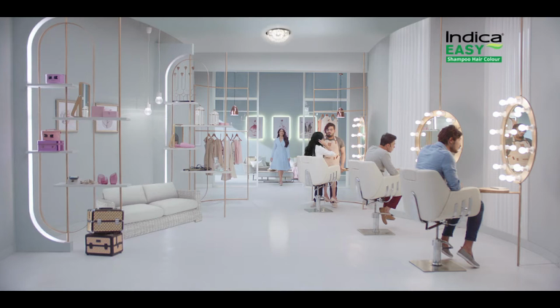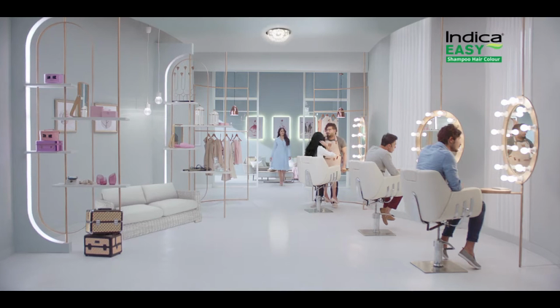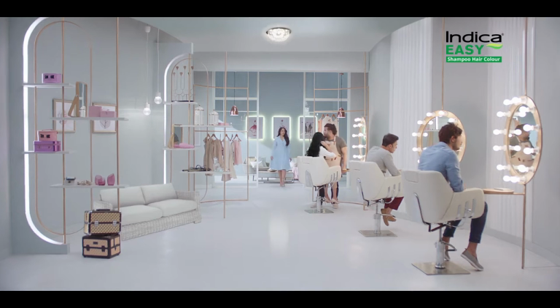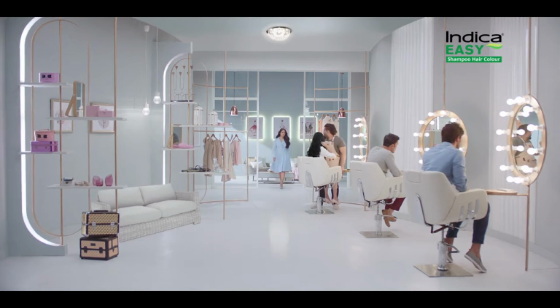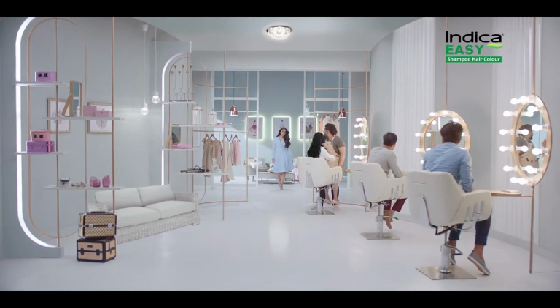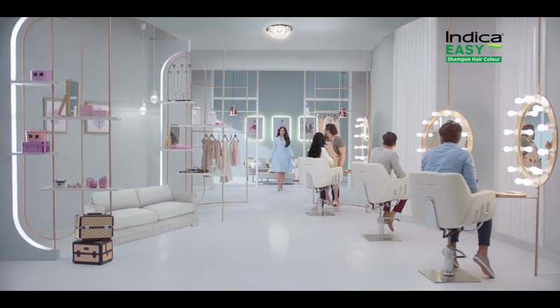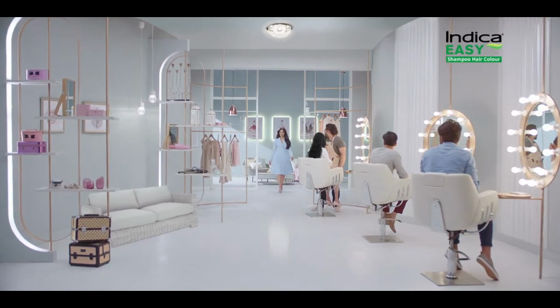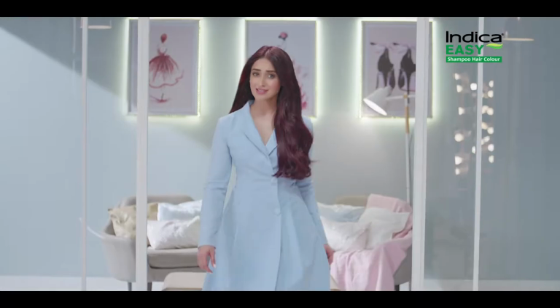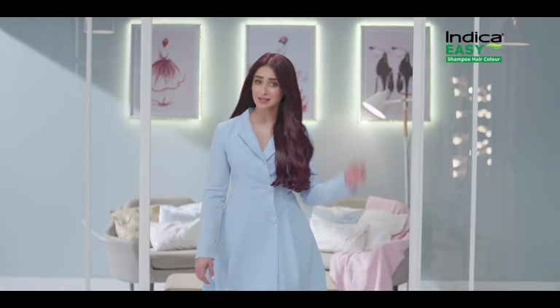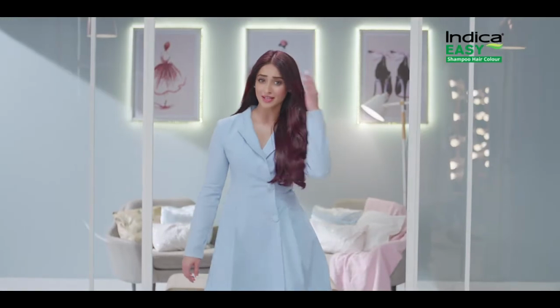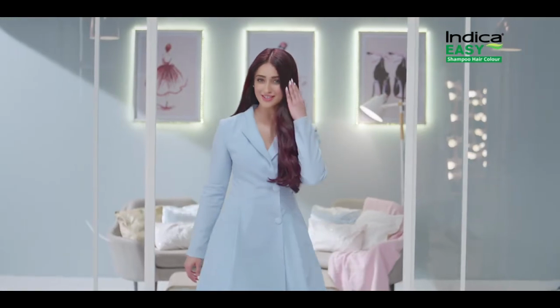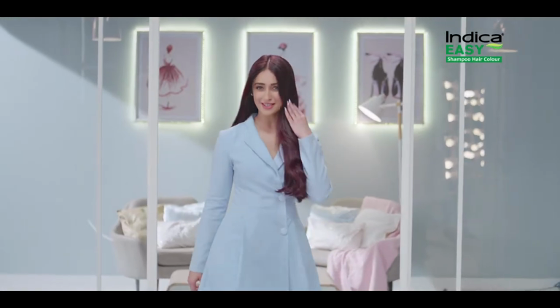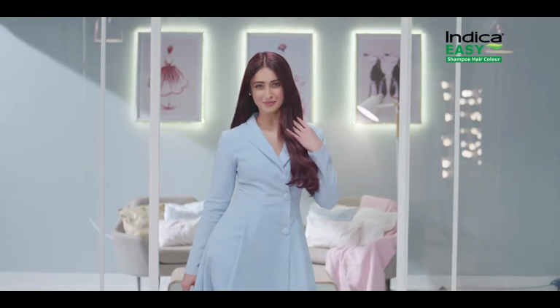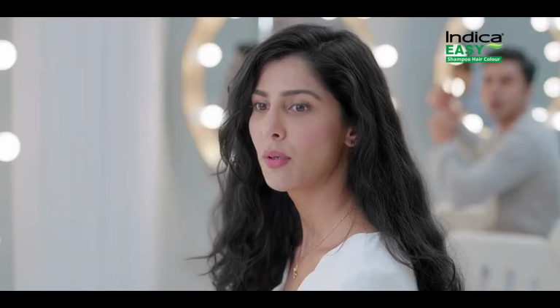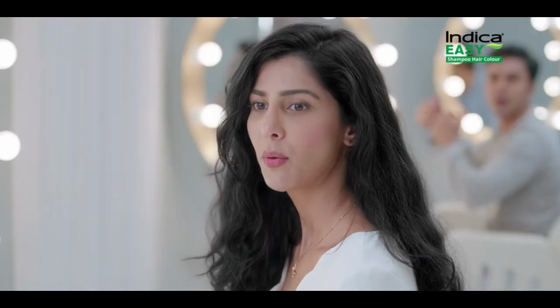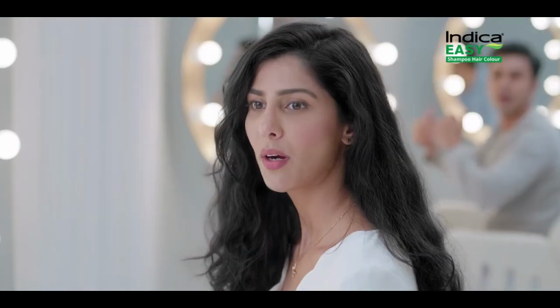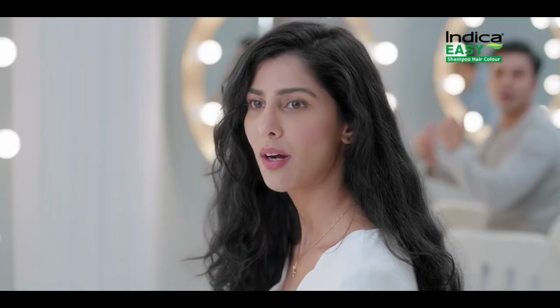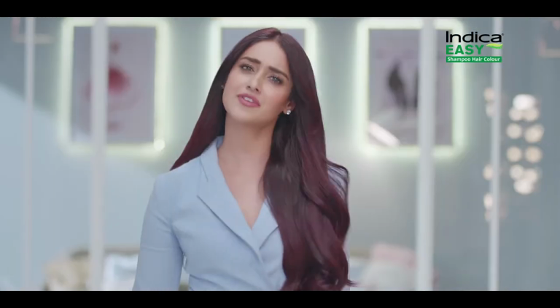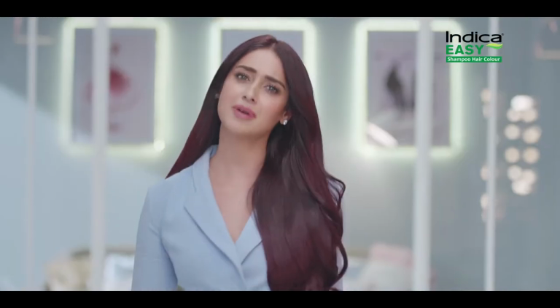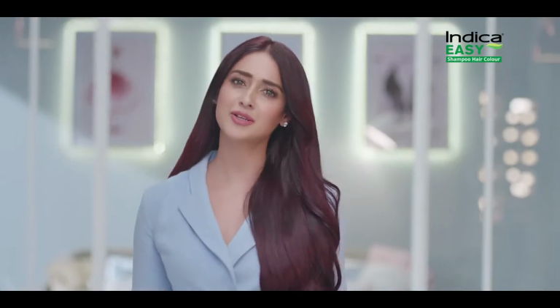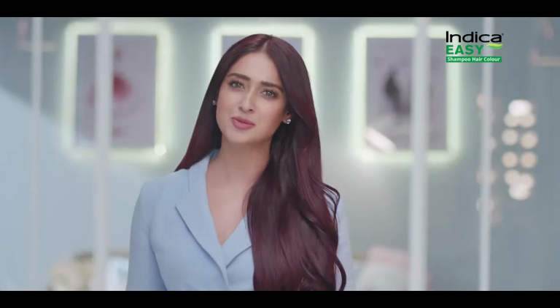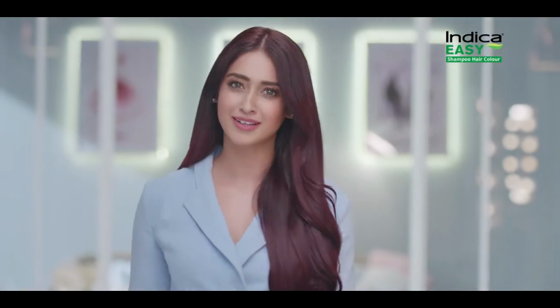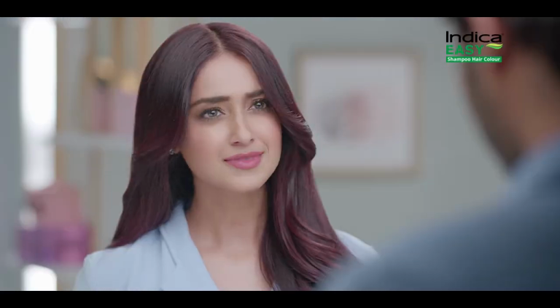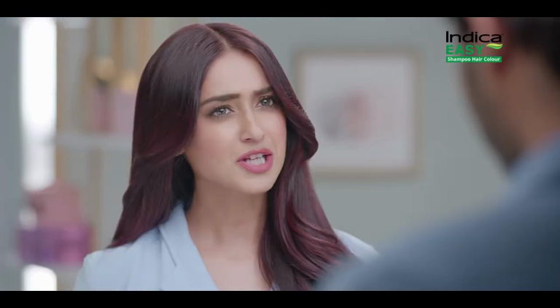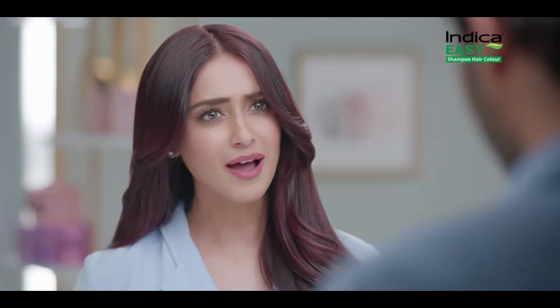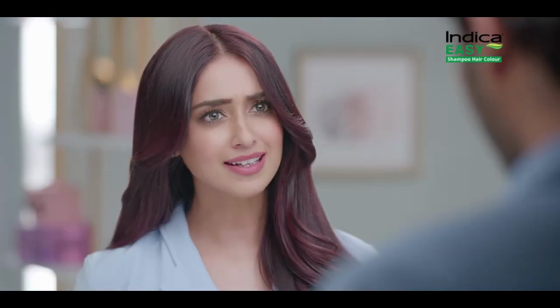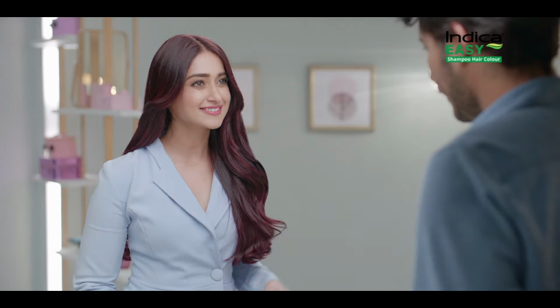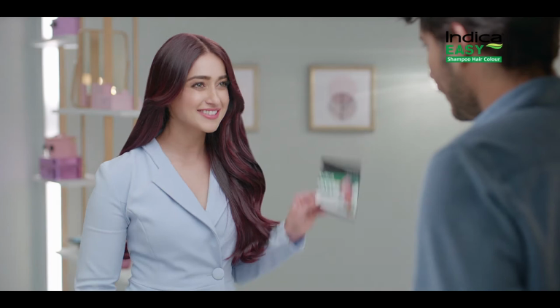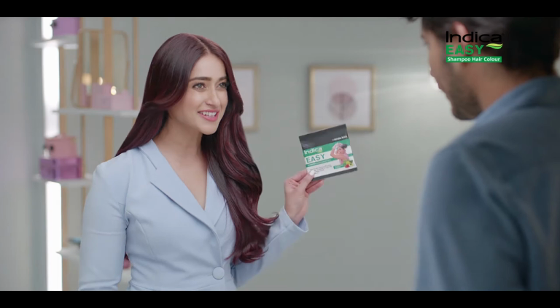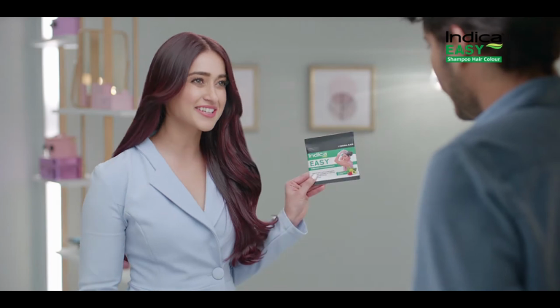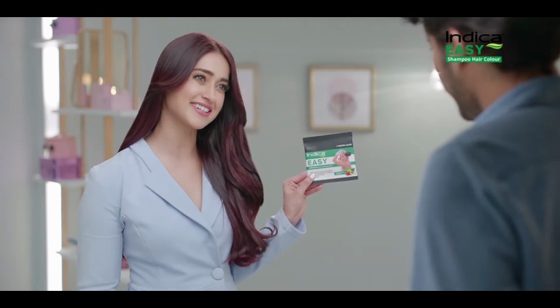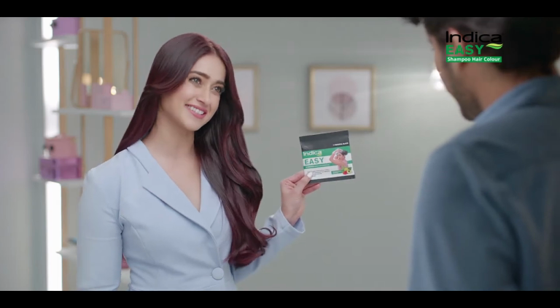Think — when you can get my color like Indica Easy in 10 minutes, then why don't you leave your hair like Indica Easy? Stop hiding! Start Indica Easy!